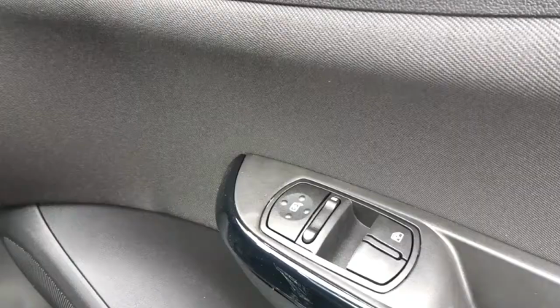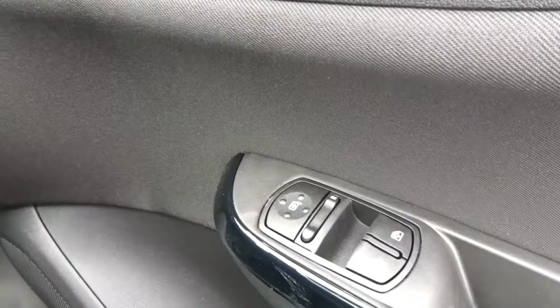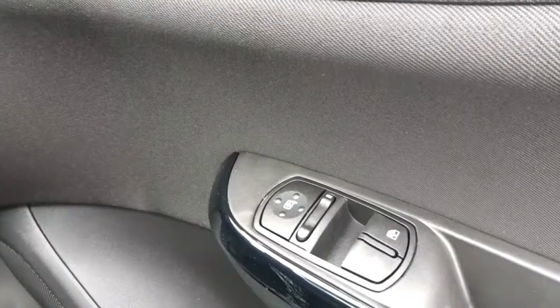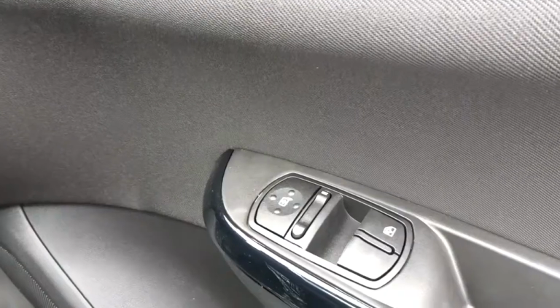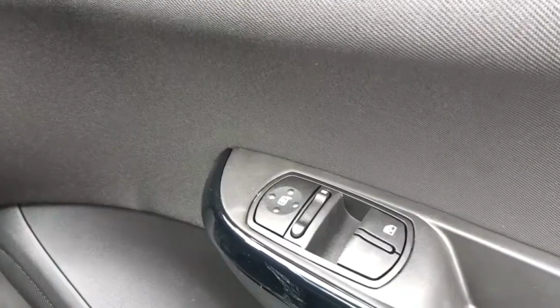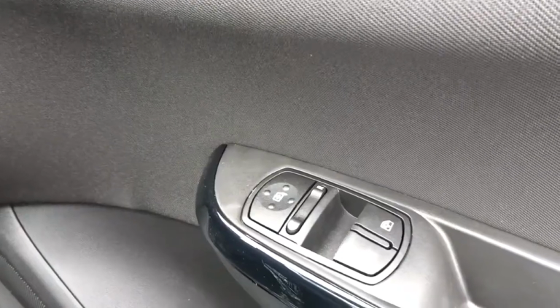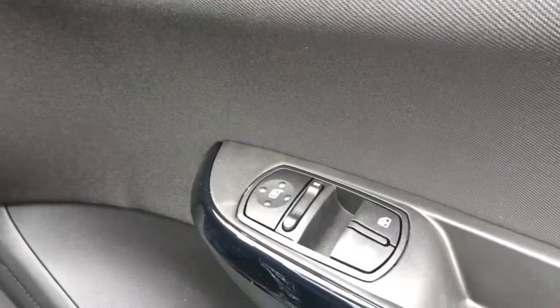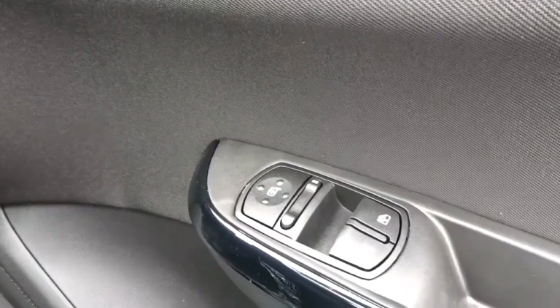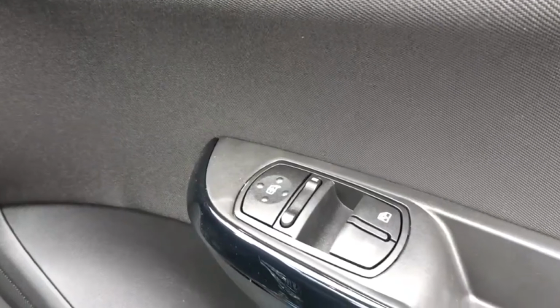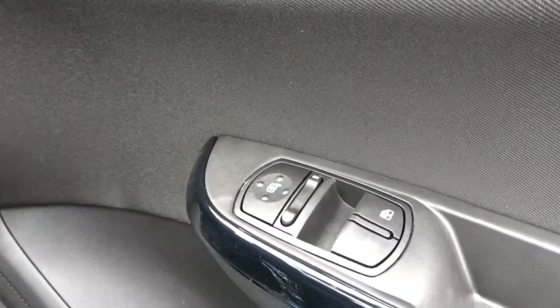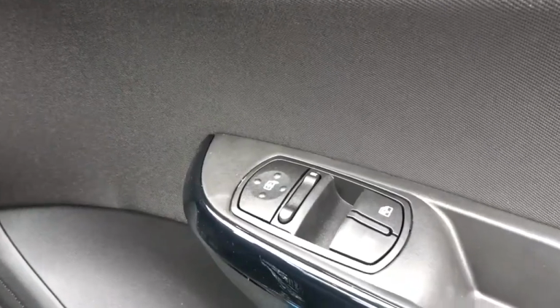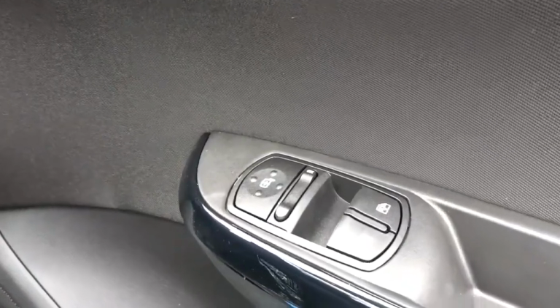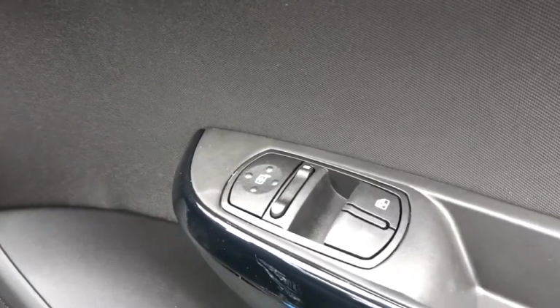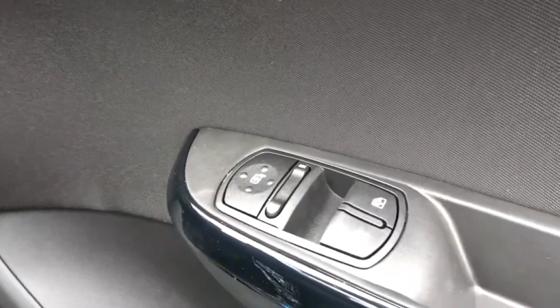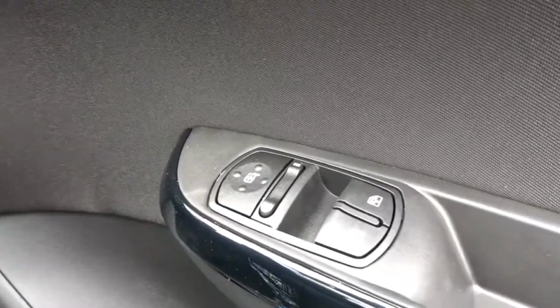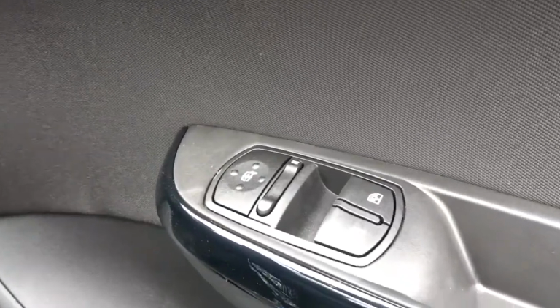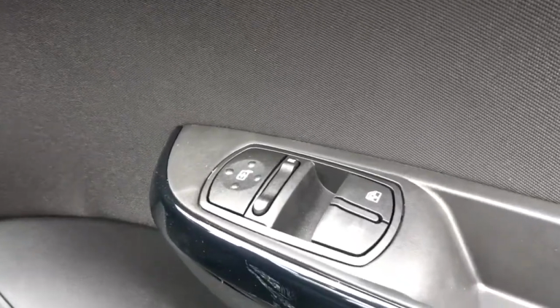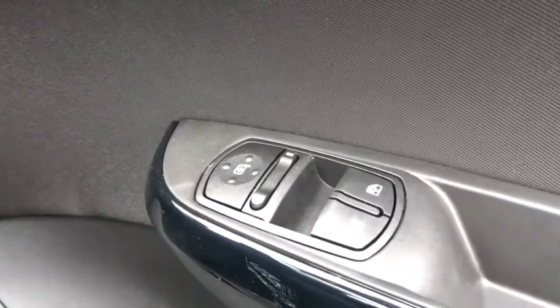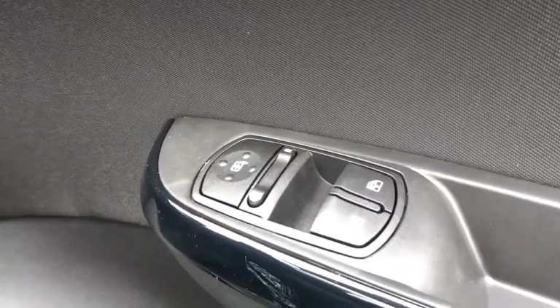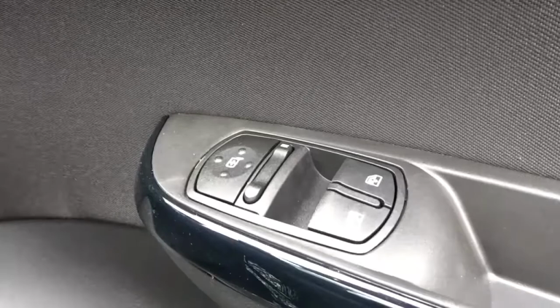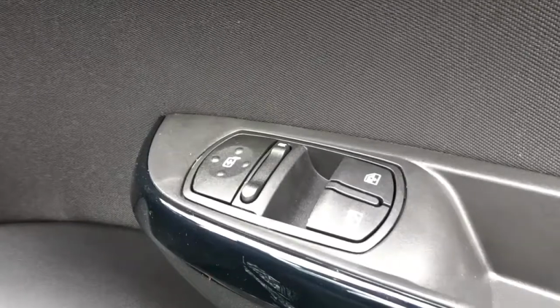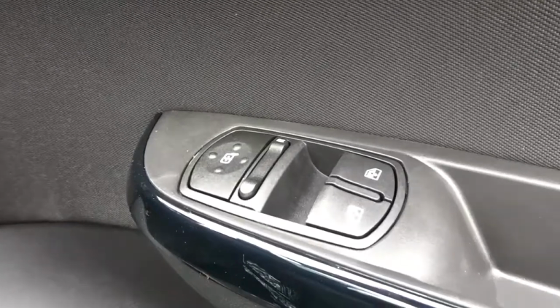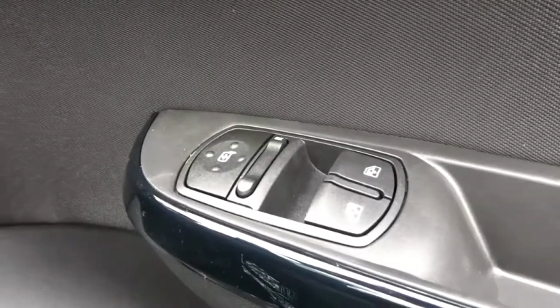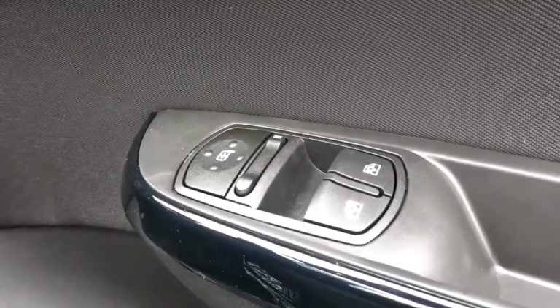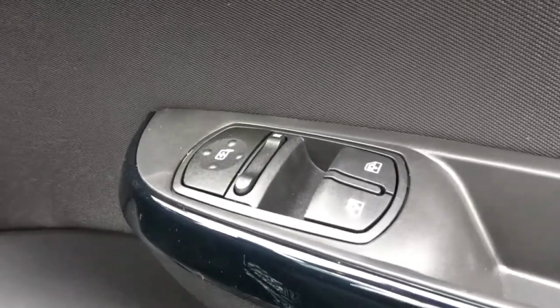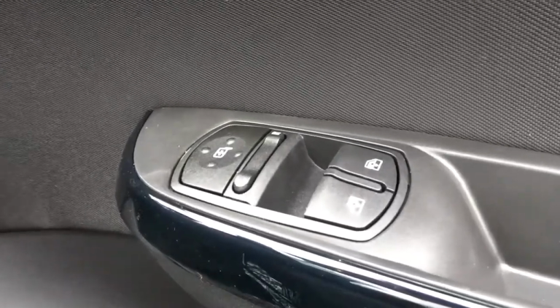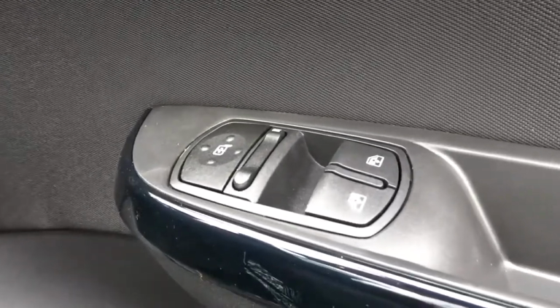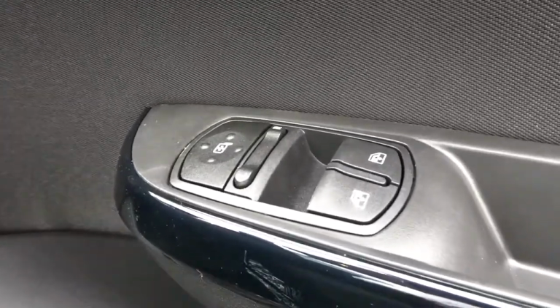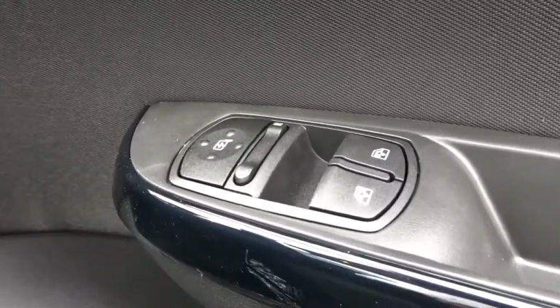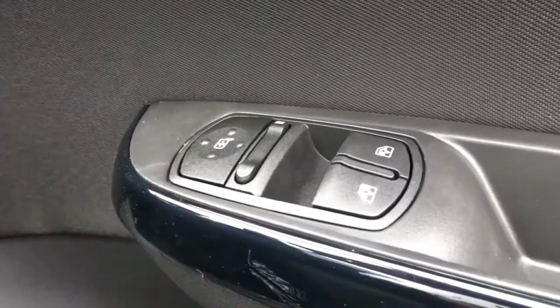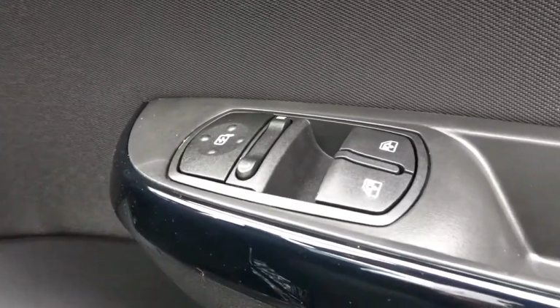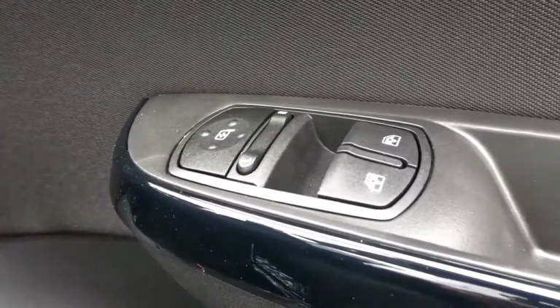Rain-sensitive wipers, automatic headlamp control, electrically operated door mirrors, and front electric windows.